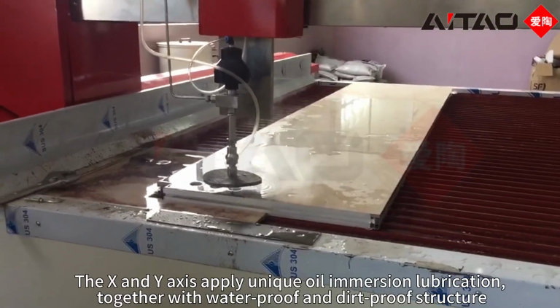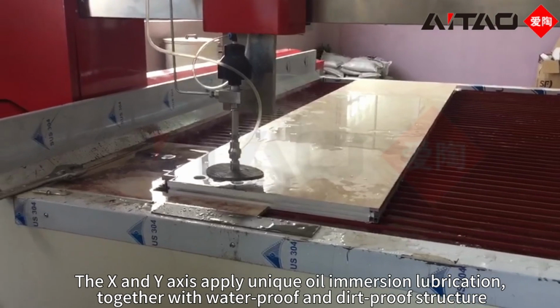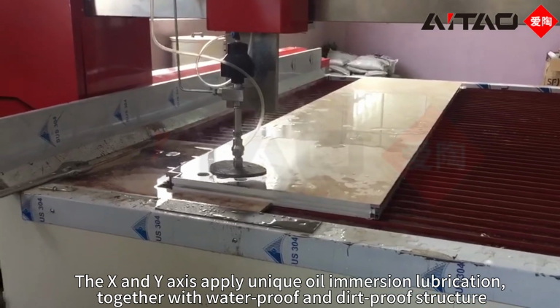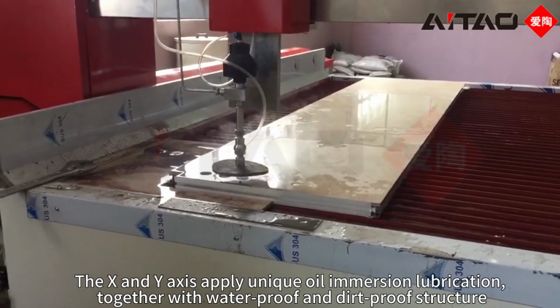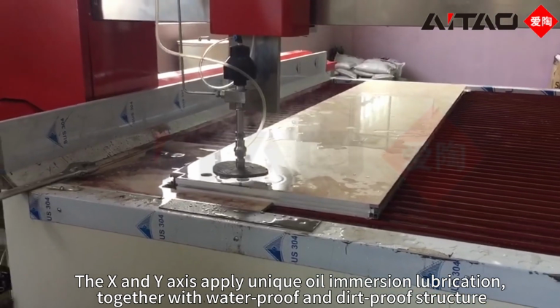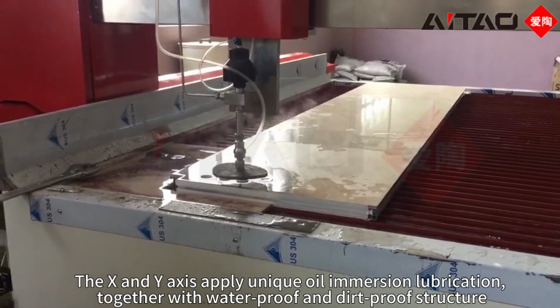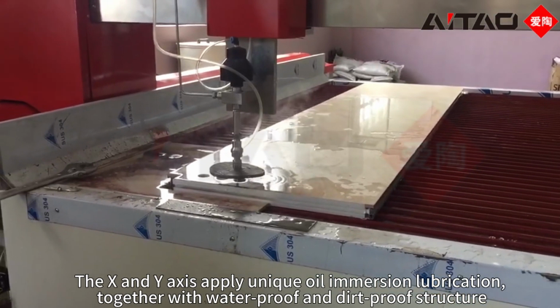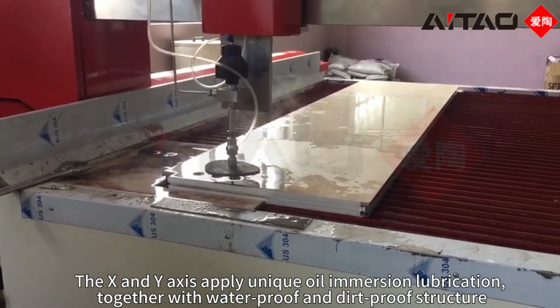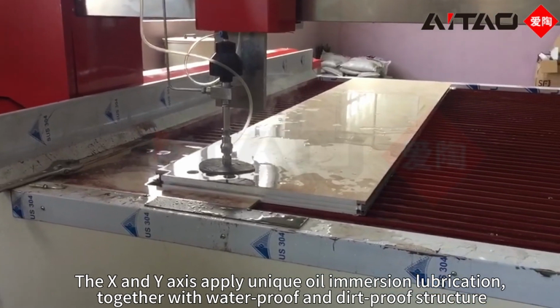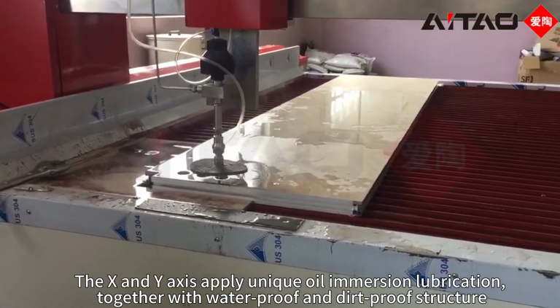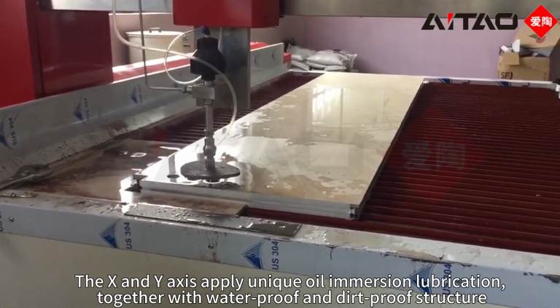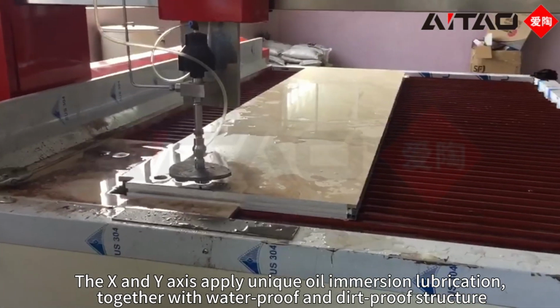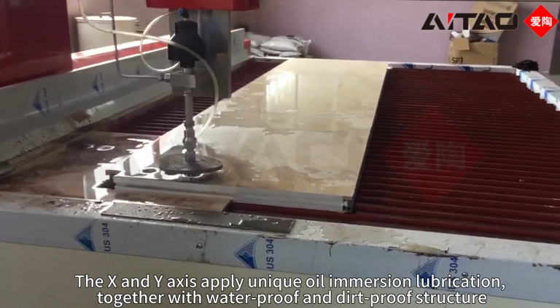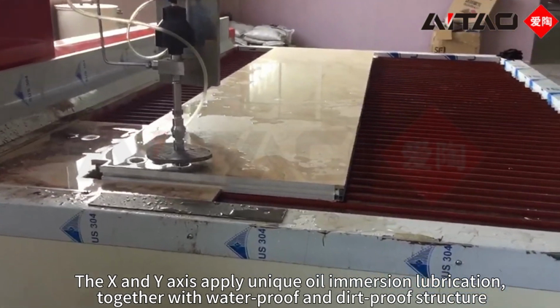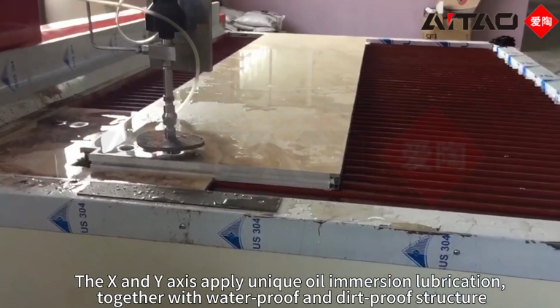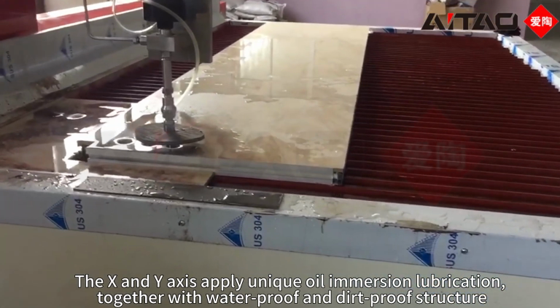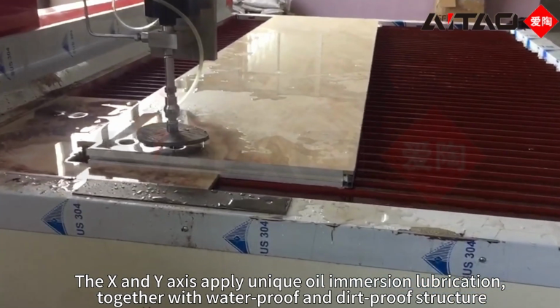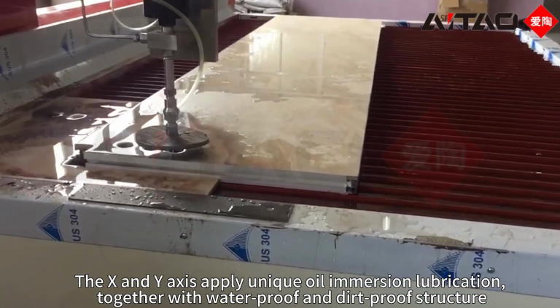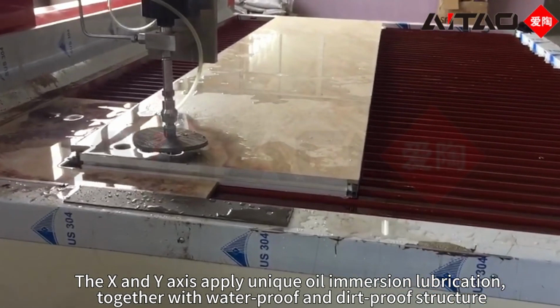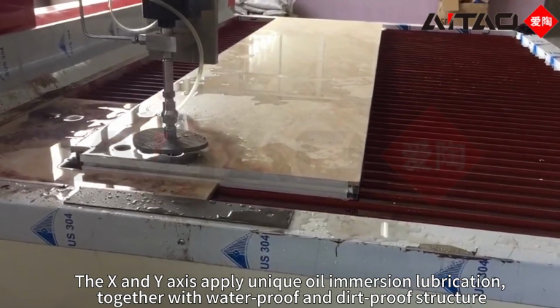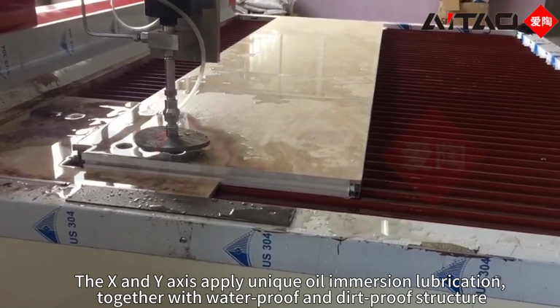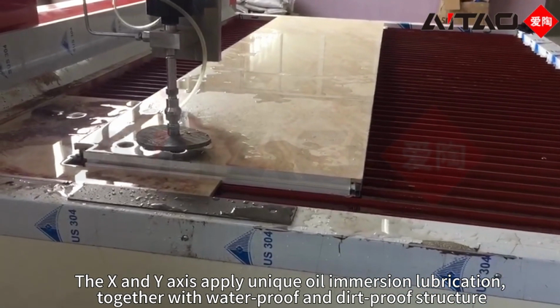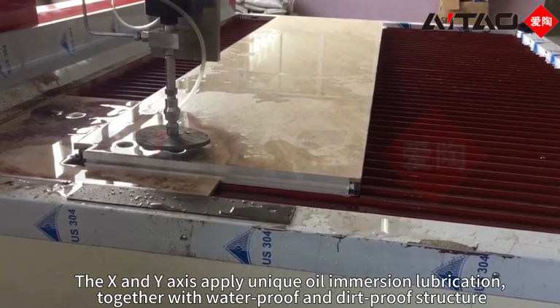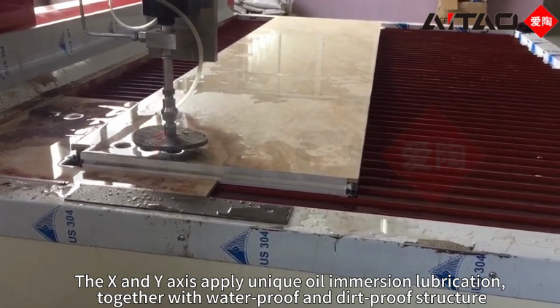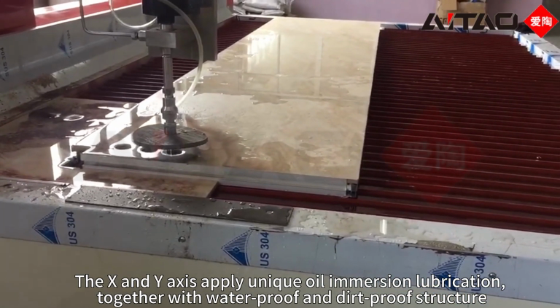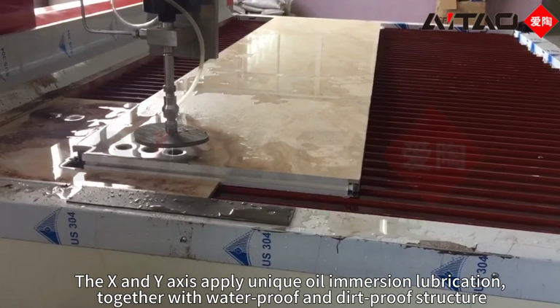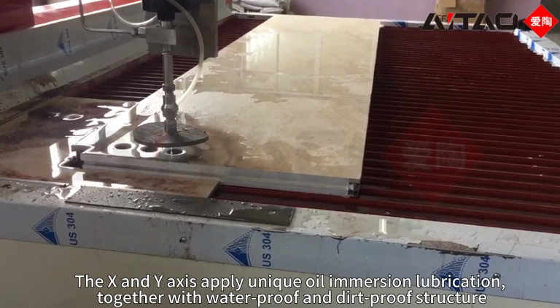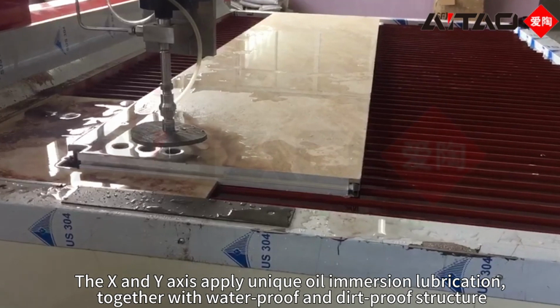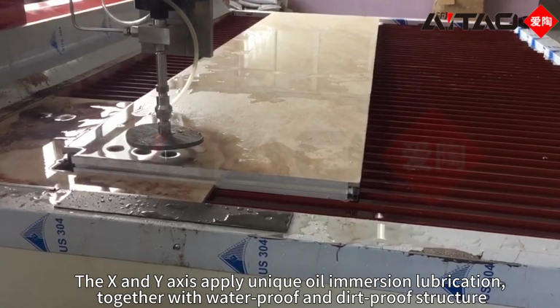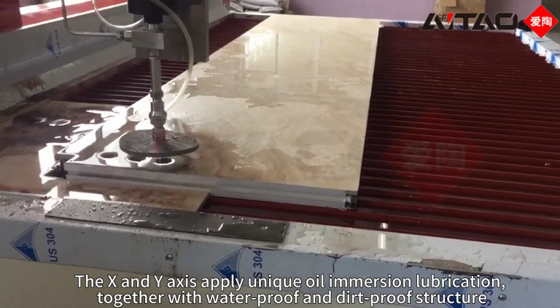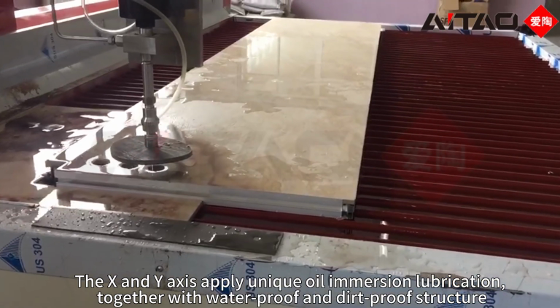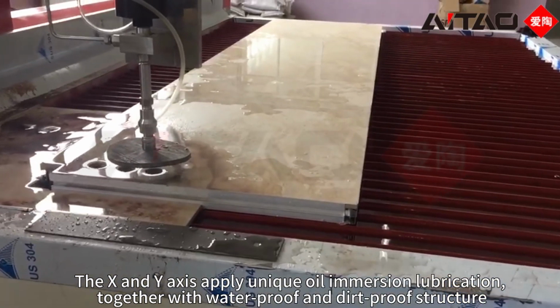The X and Y-axis apply unique oil immersion lubrication, together with waterproof and dirt-proof structure.